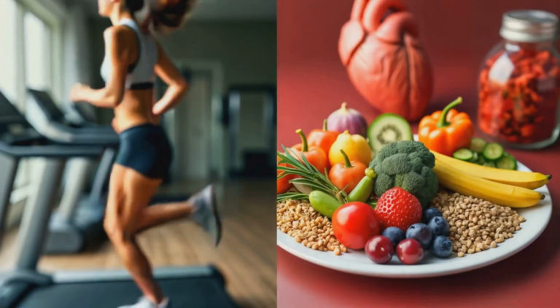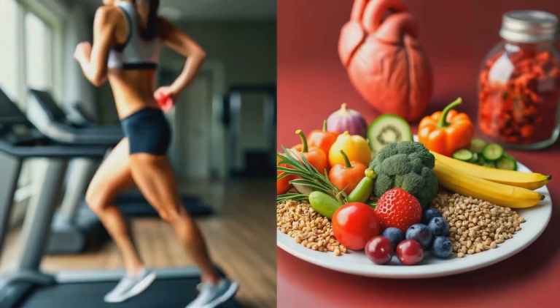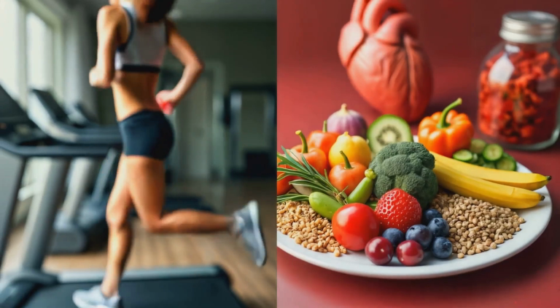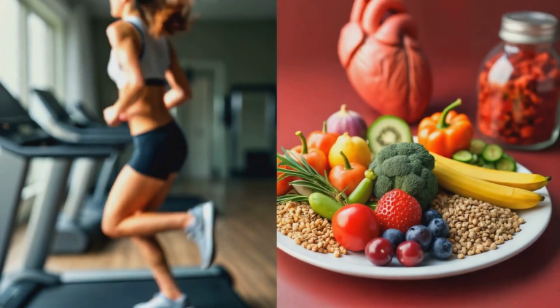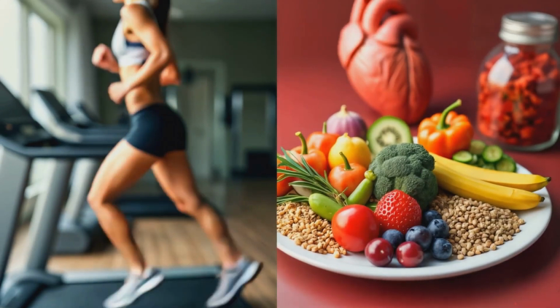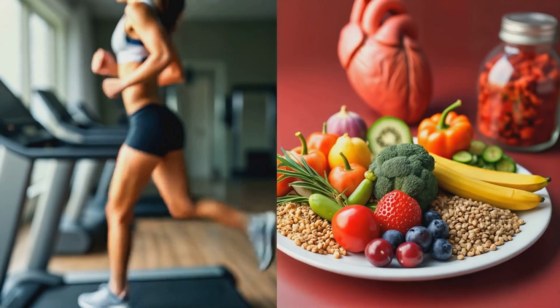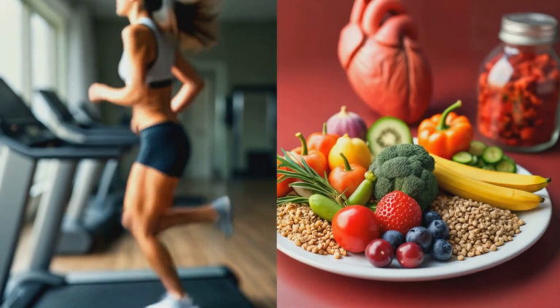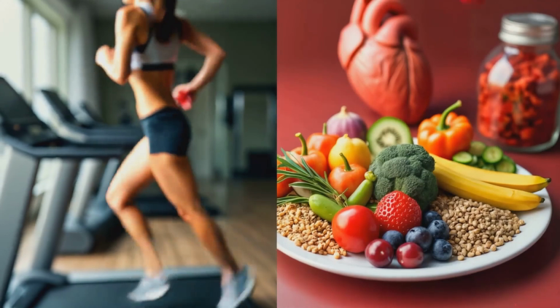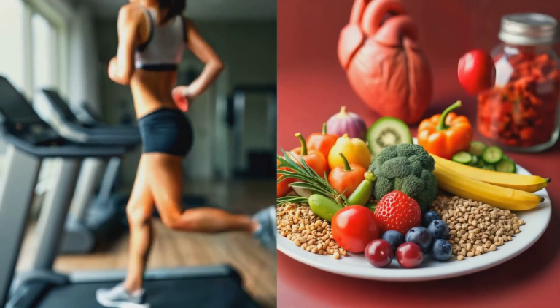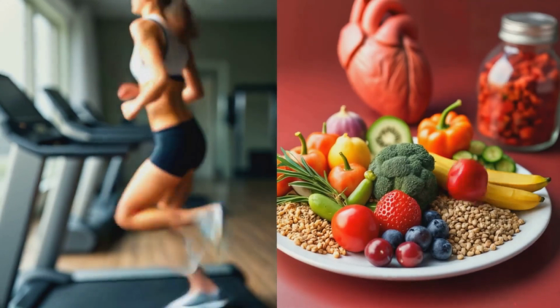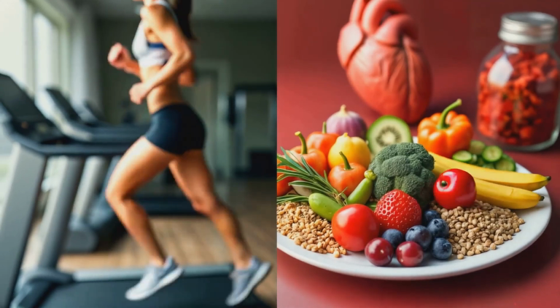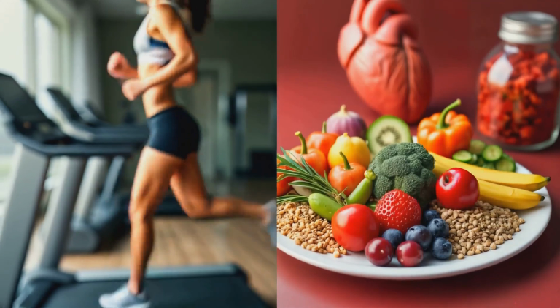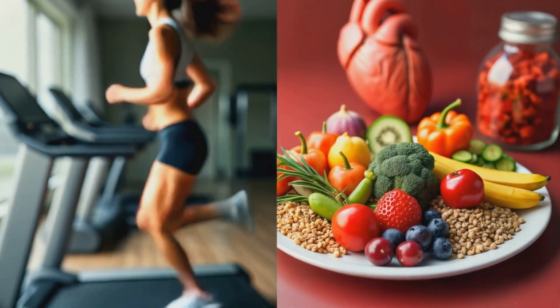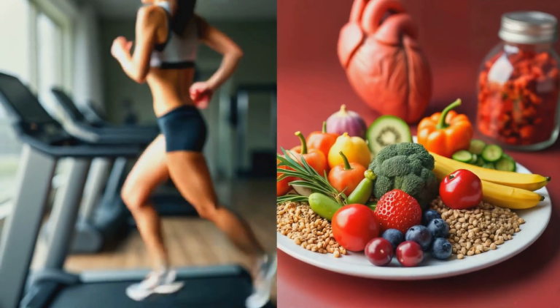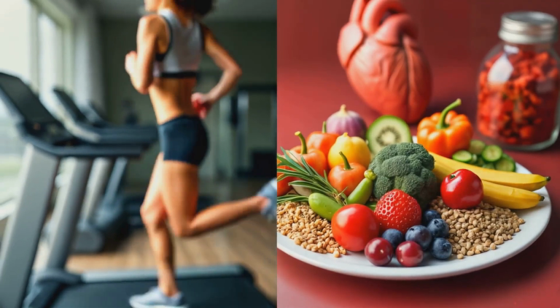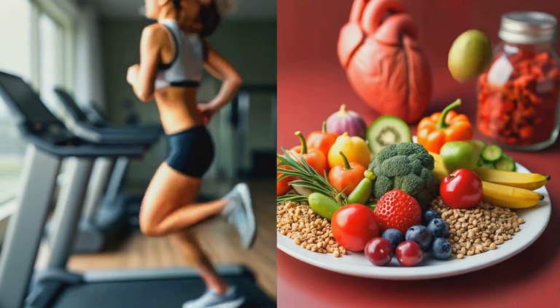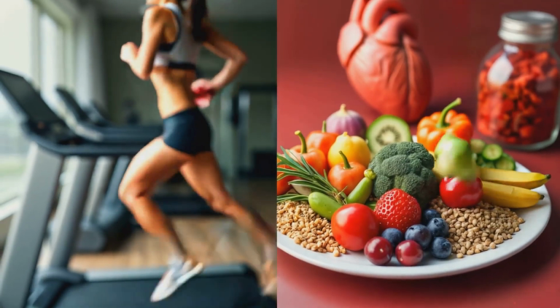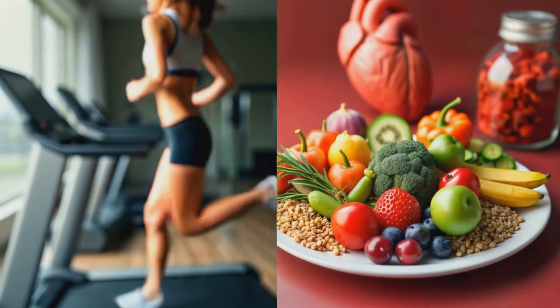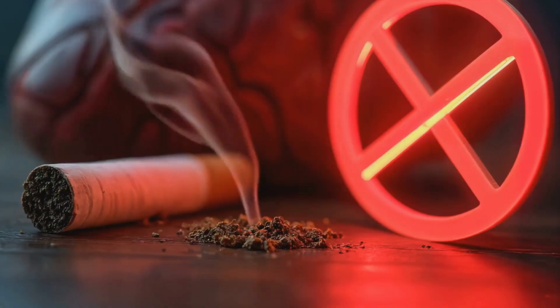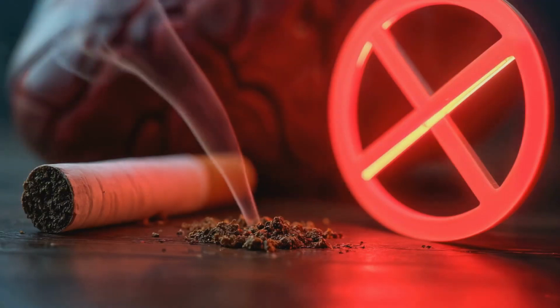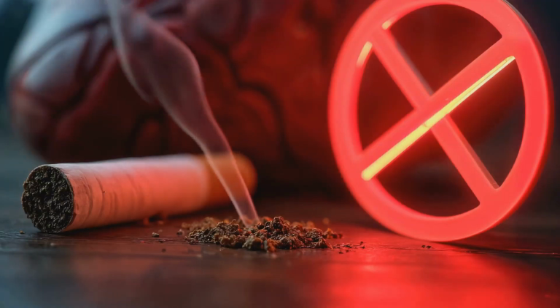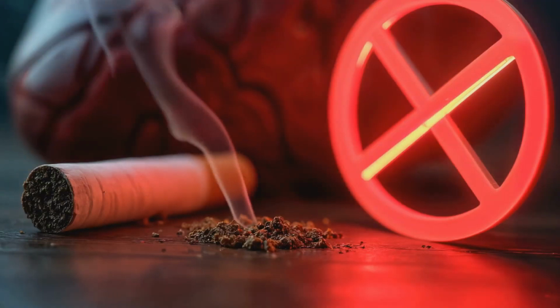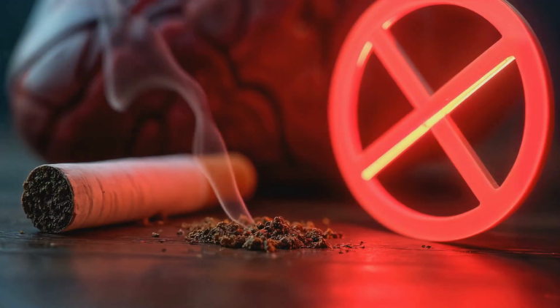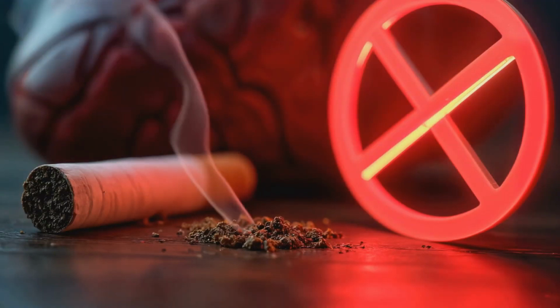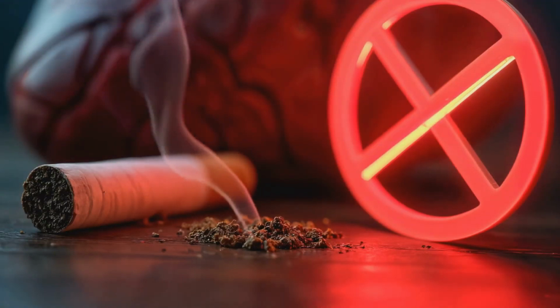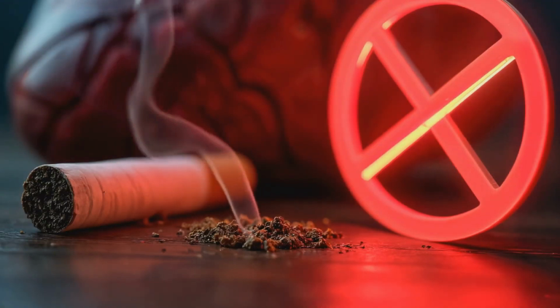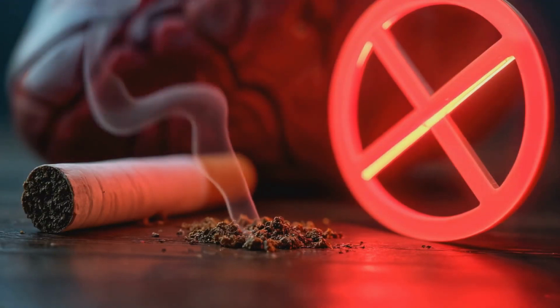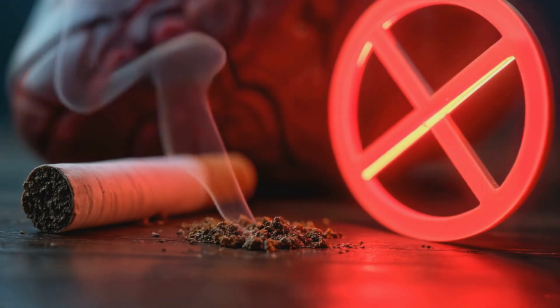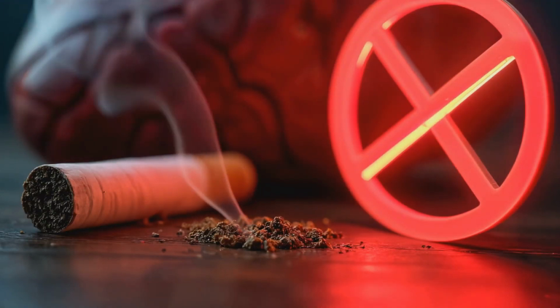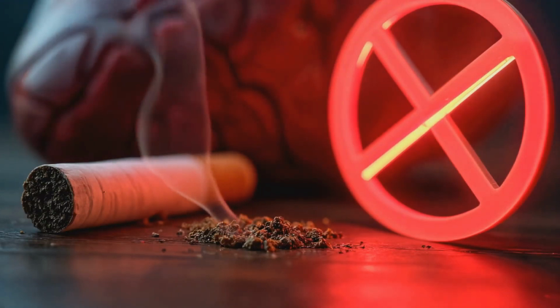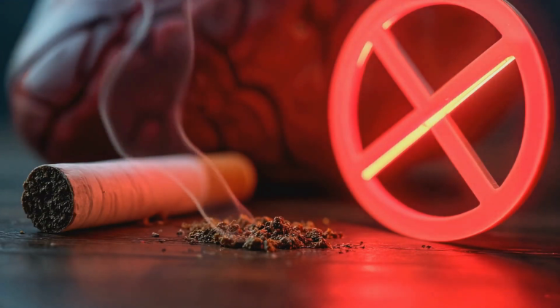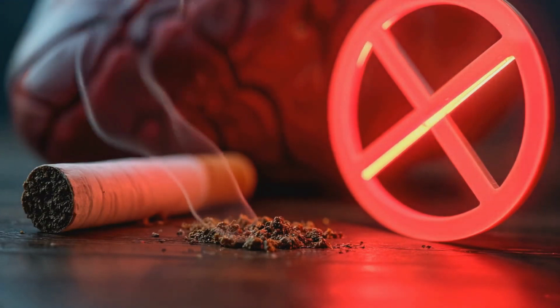Lifestyle changes, including a heart-healthy diet, regular exercise, and smoking cessation, play a crucial role in long-term heart health.